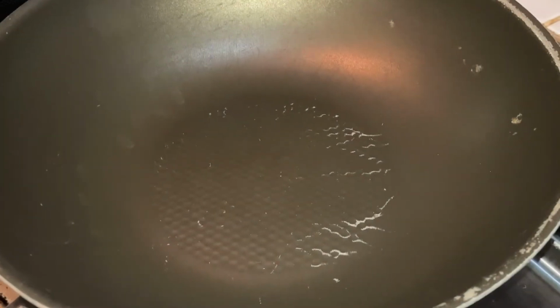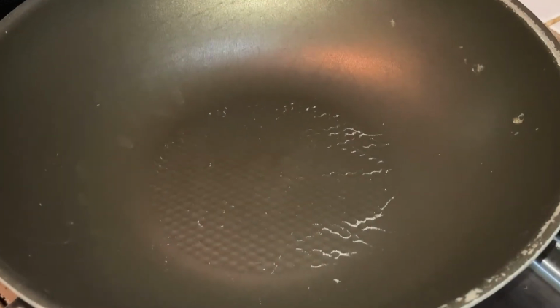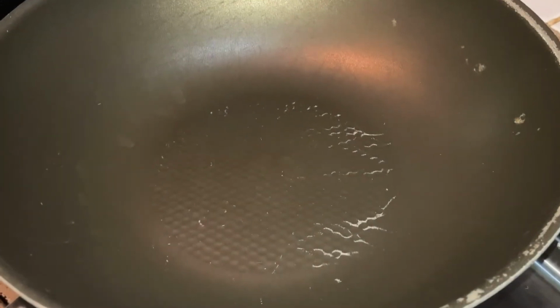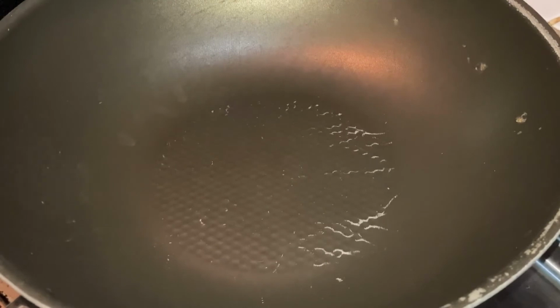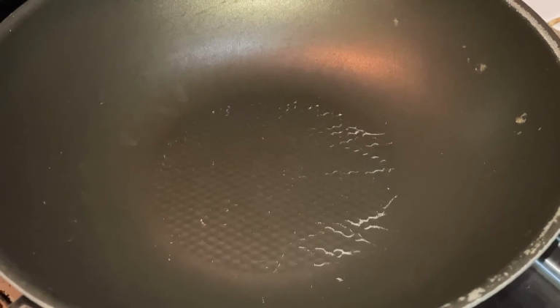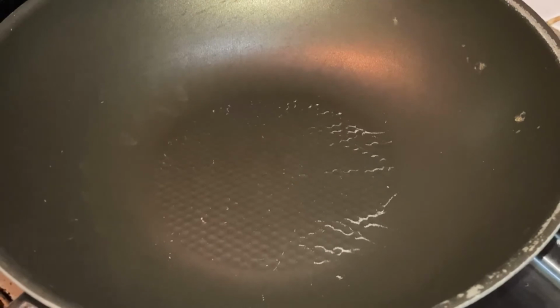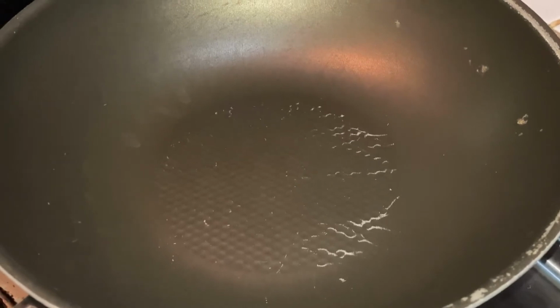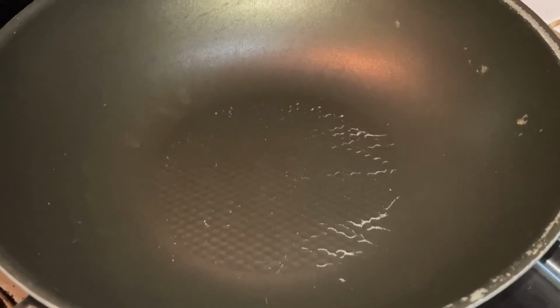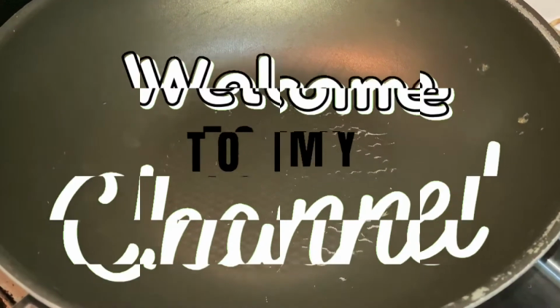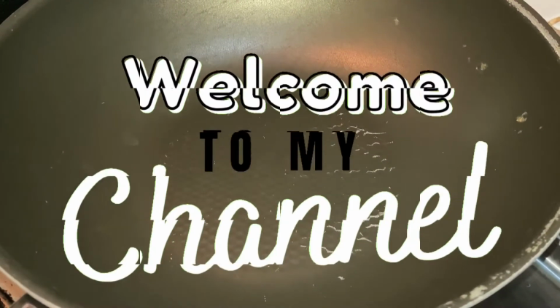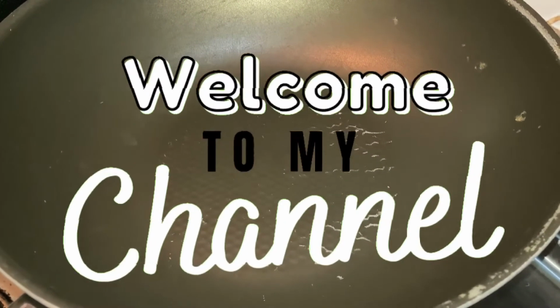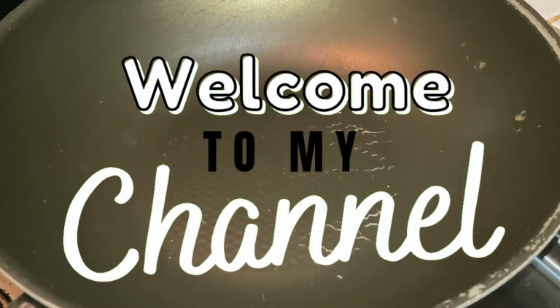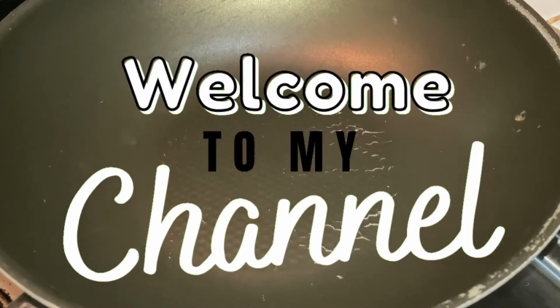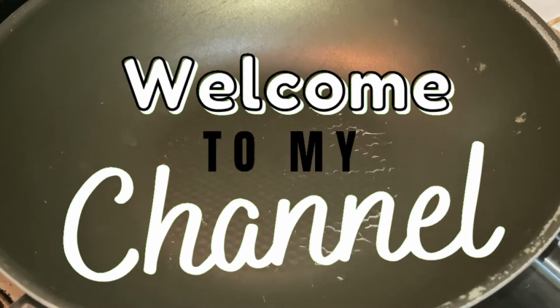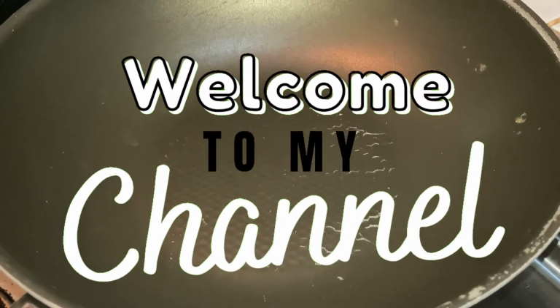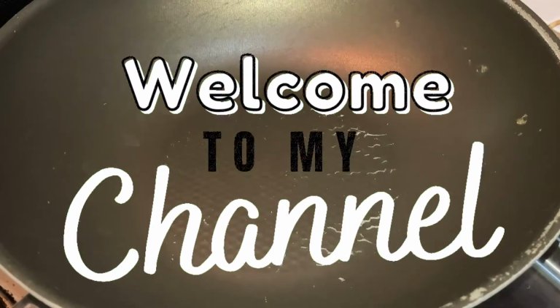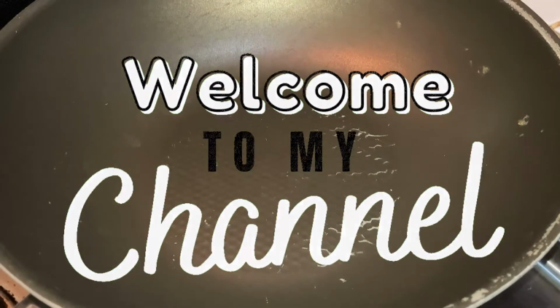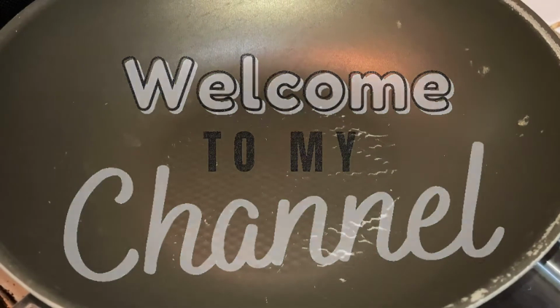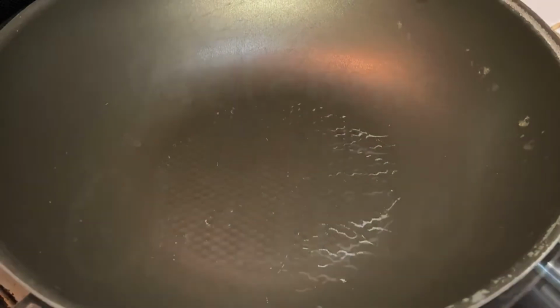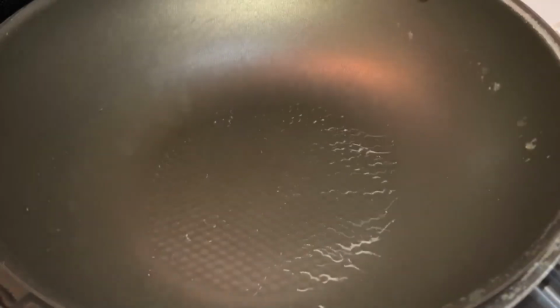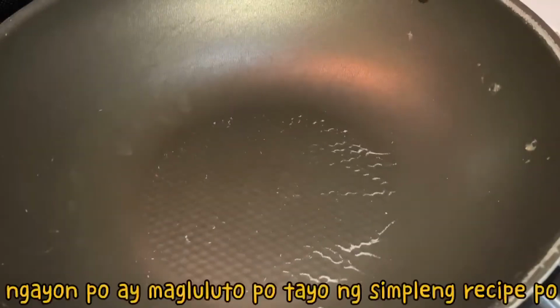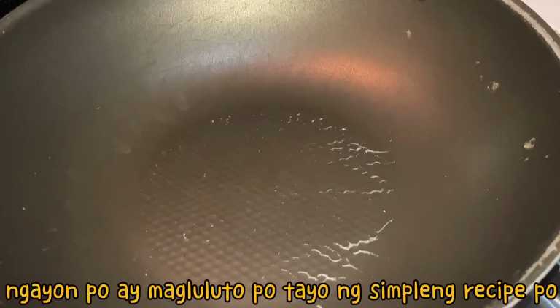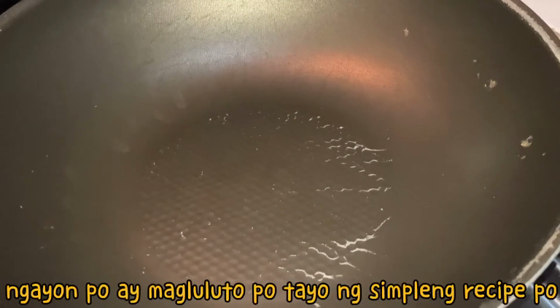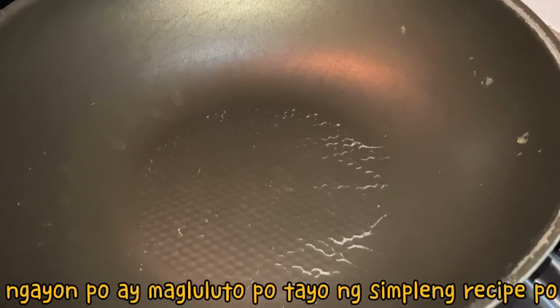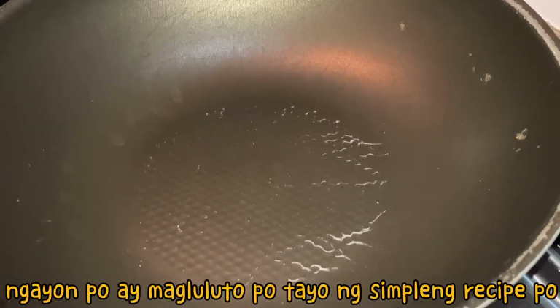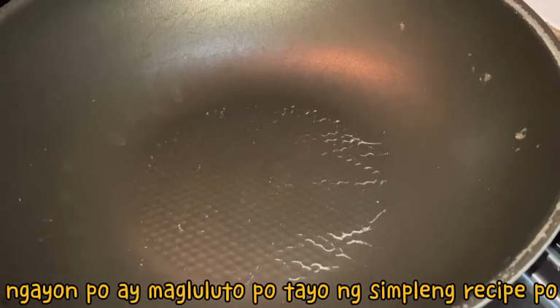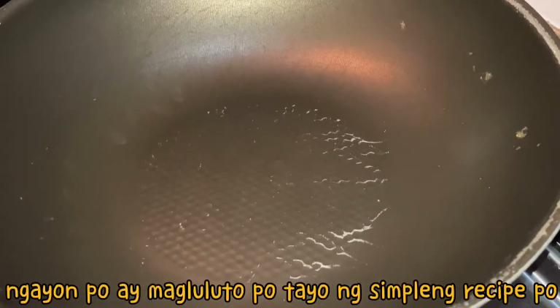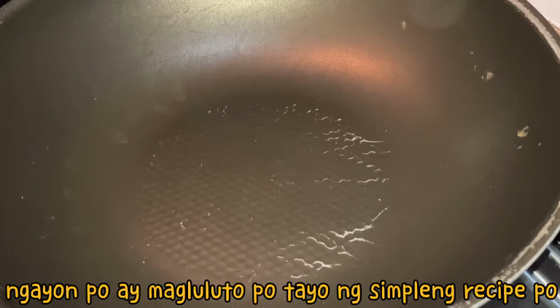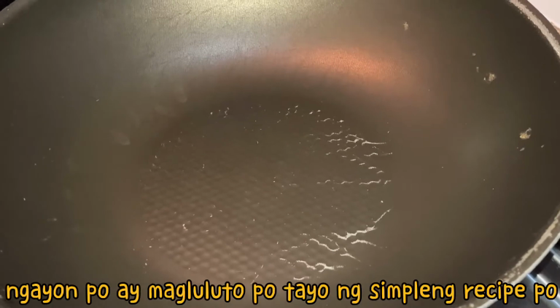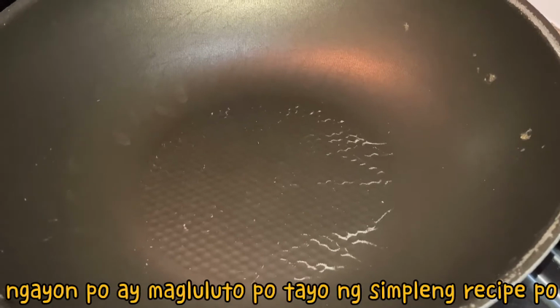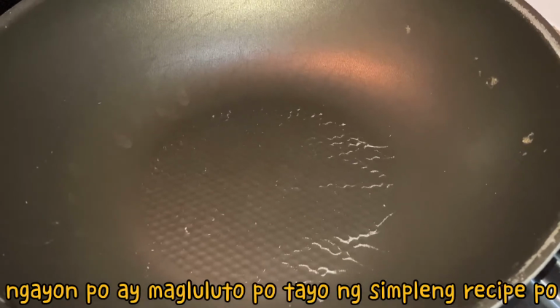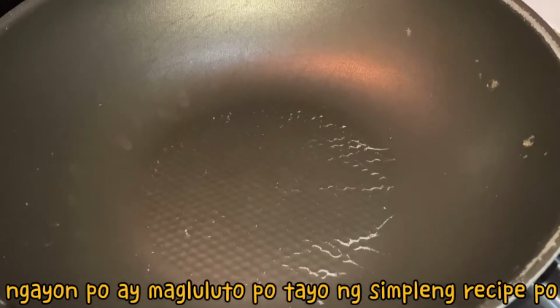Hi, mga kamansang. Welcome back to my channel. Ngayon po ay magliluto po tayo ng simple recipe po.